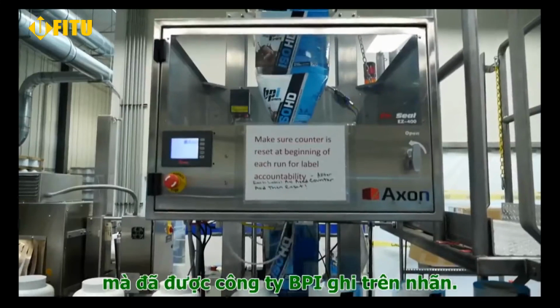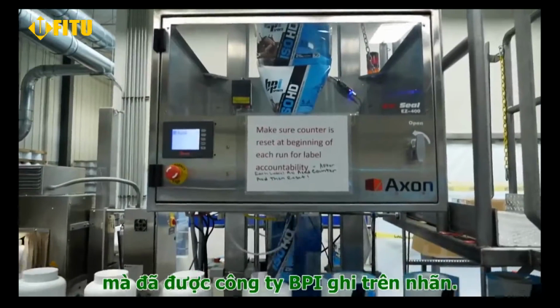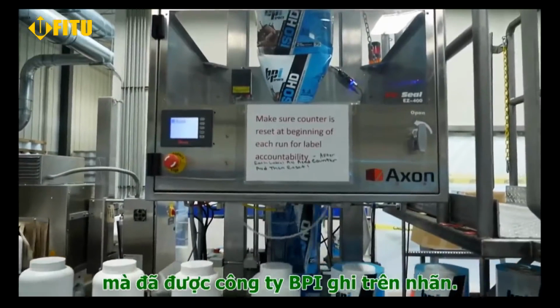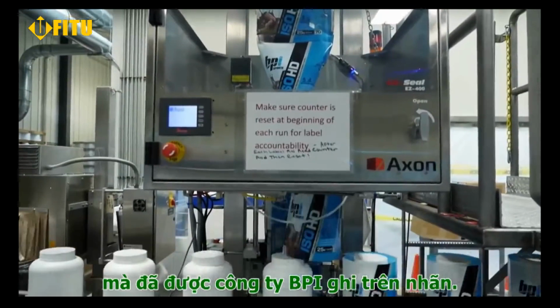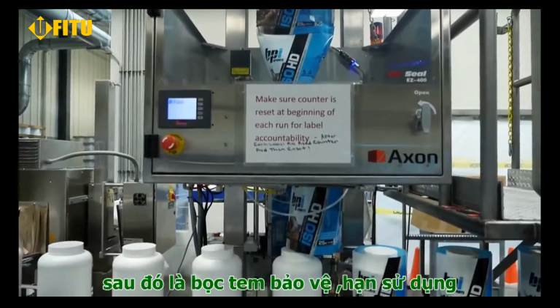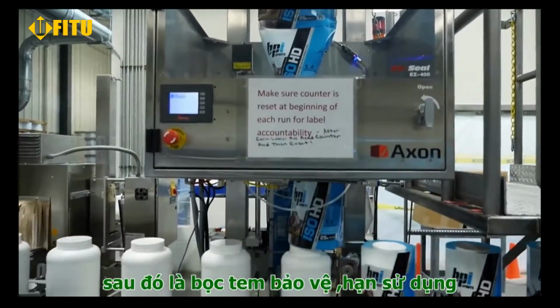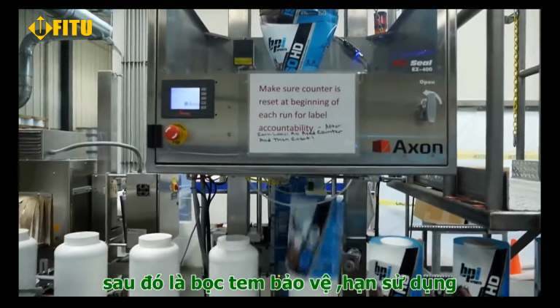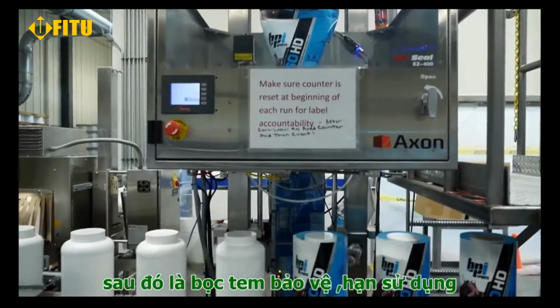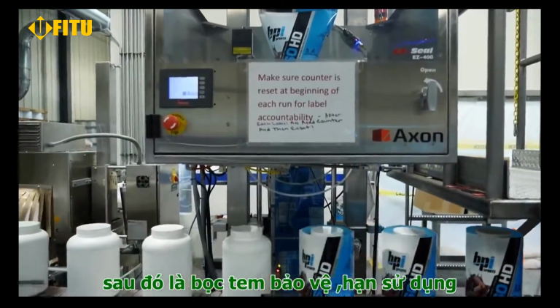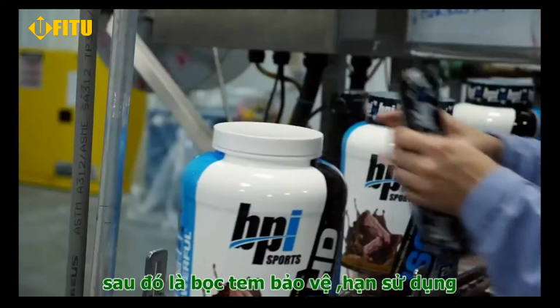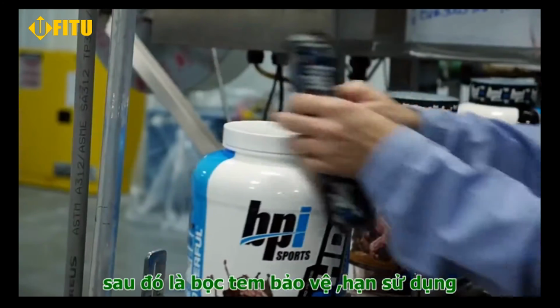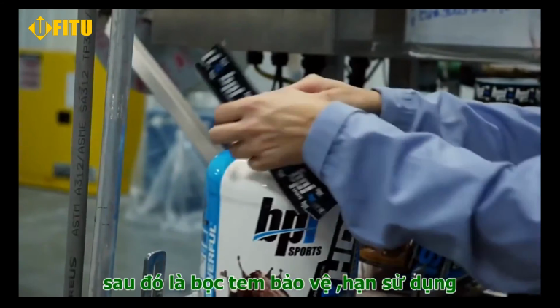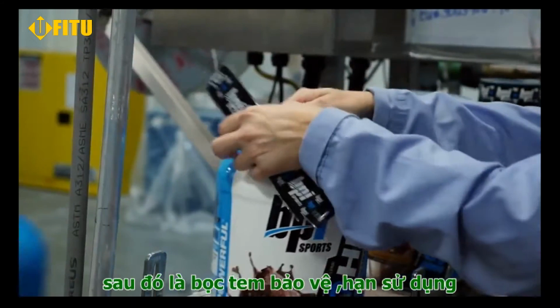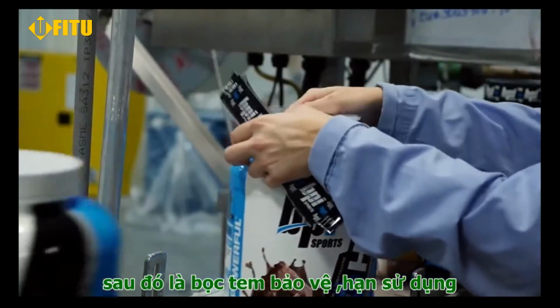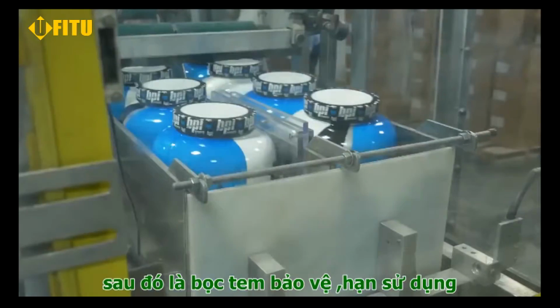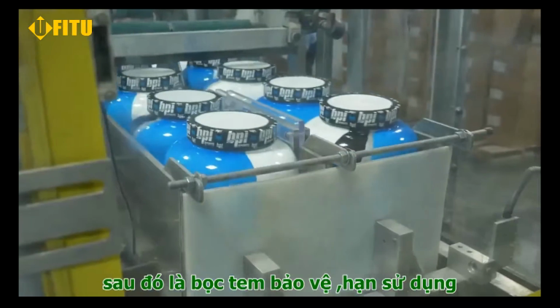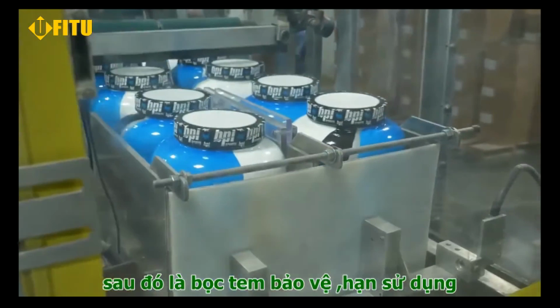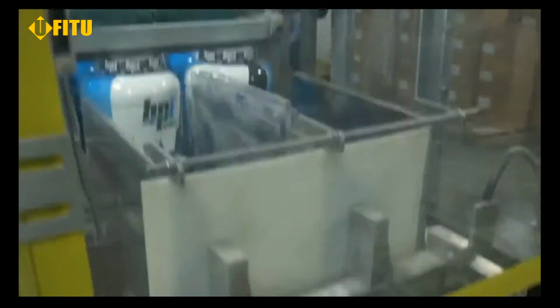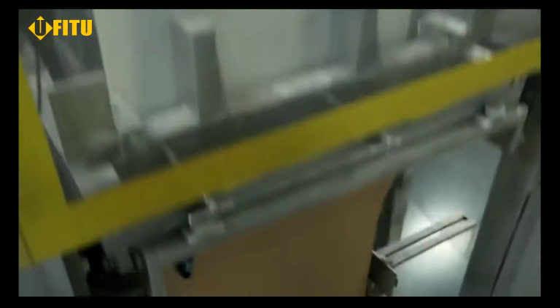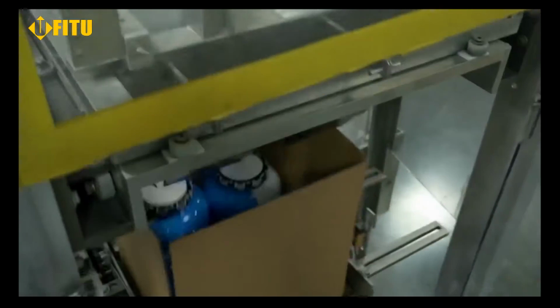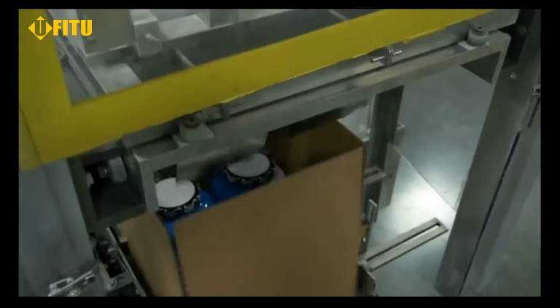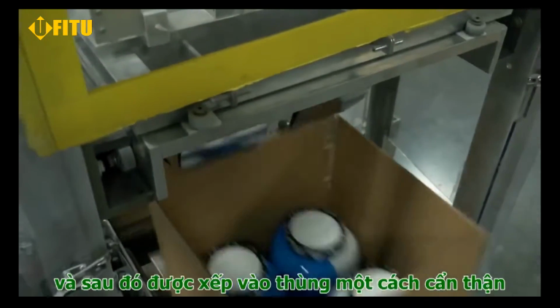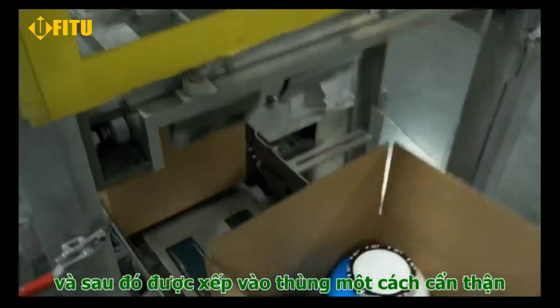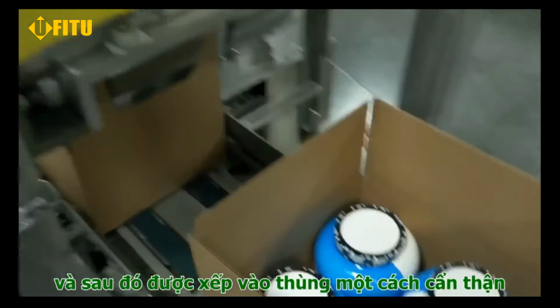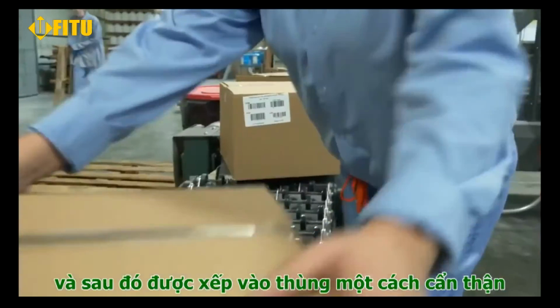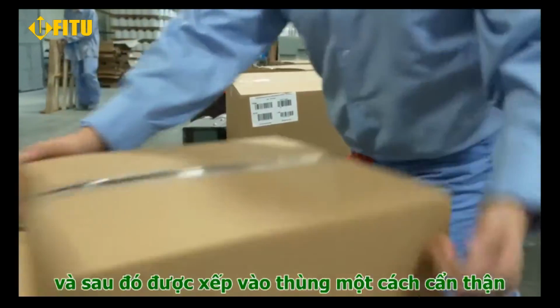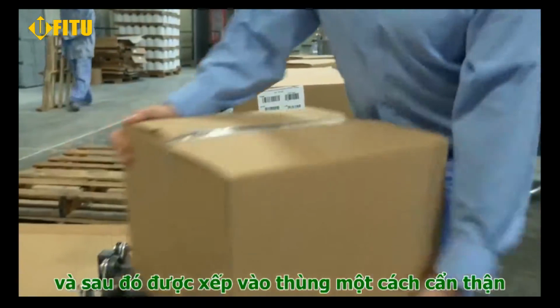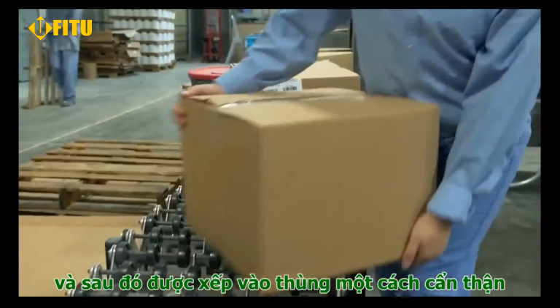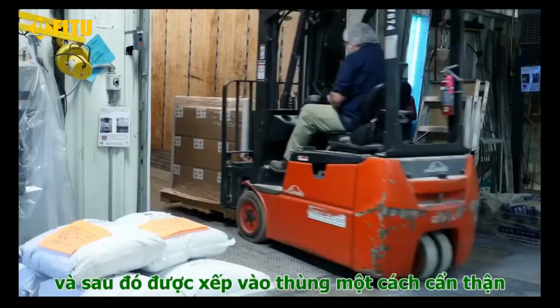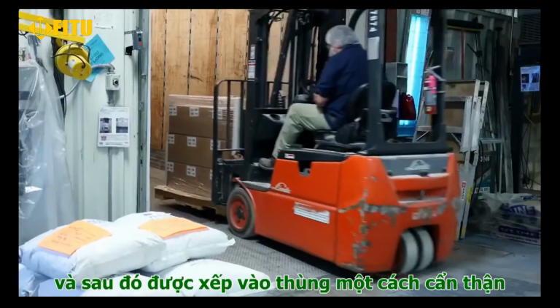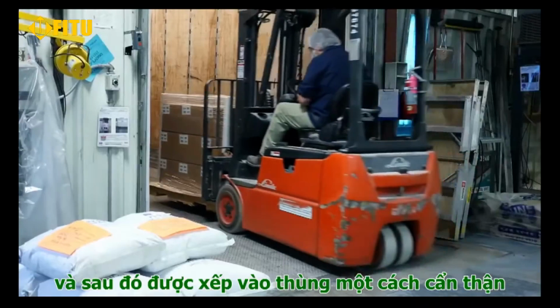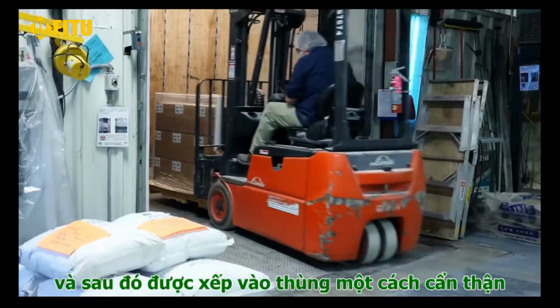From here it gets a BPI label, sealed for freshness, loaded in cases, and then stacked on pallets for delivery.